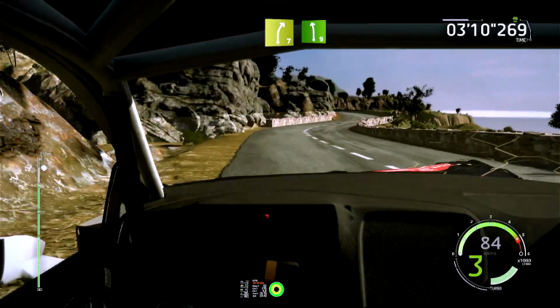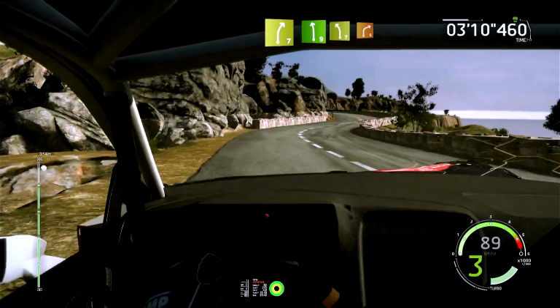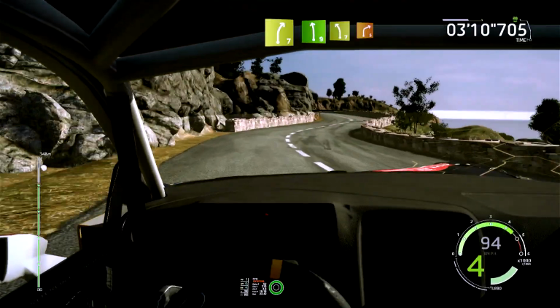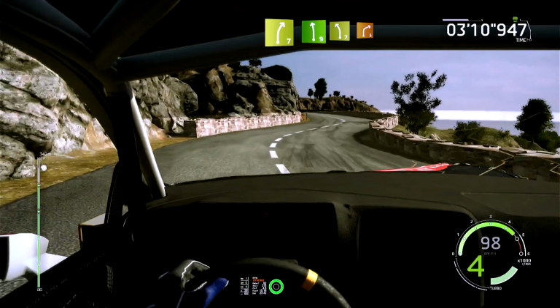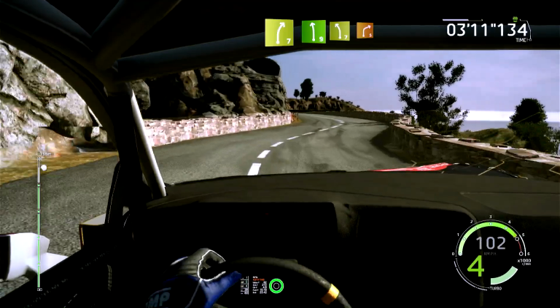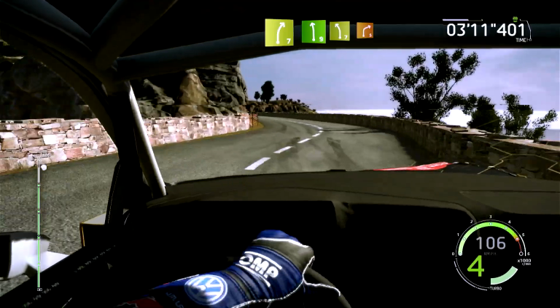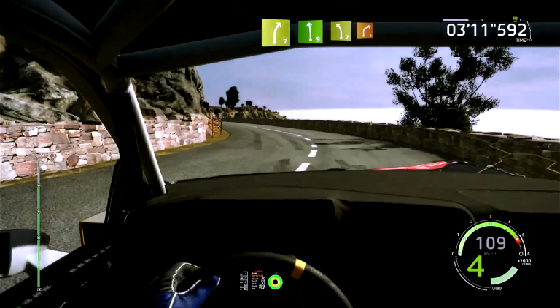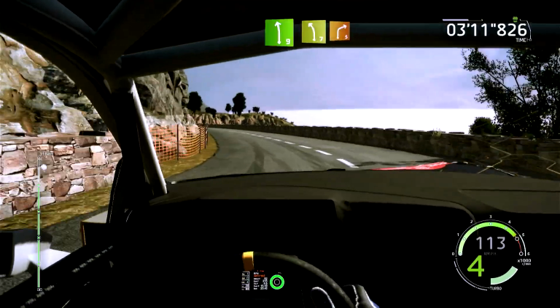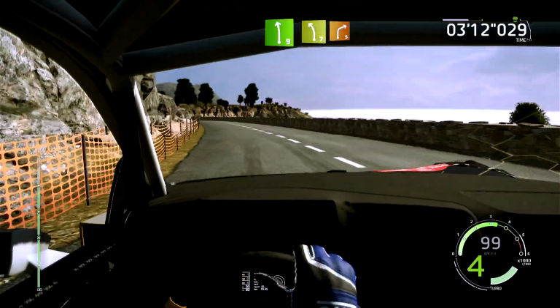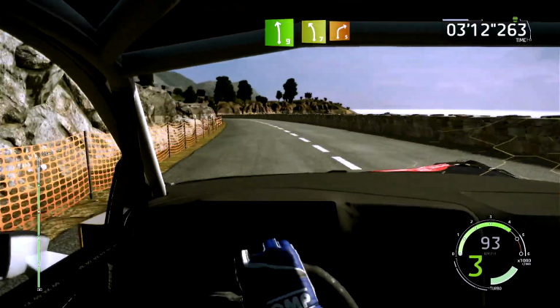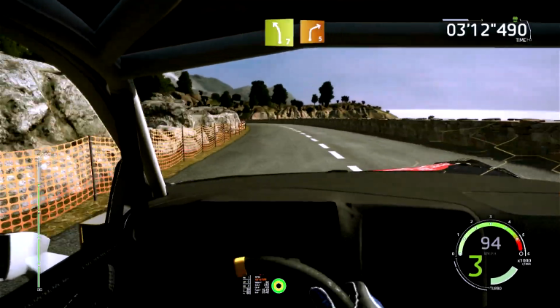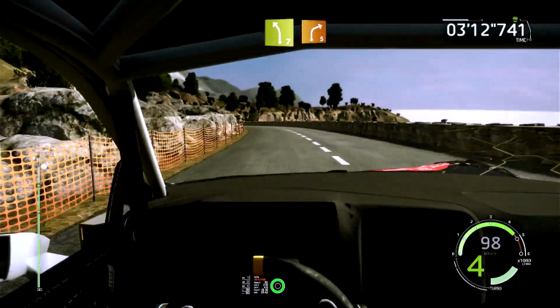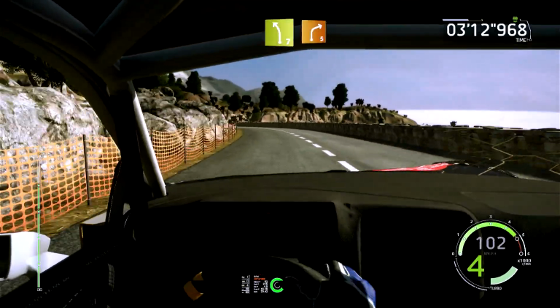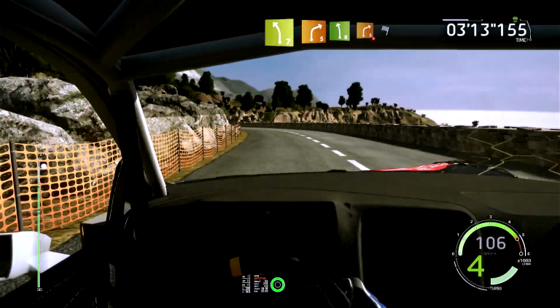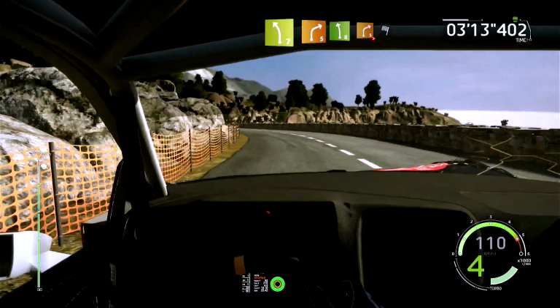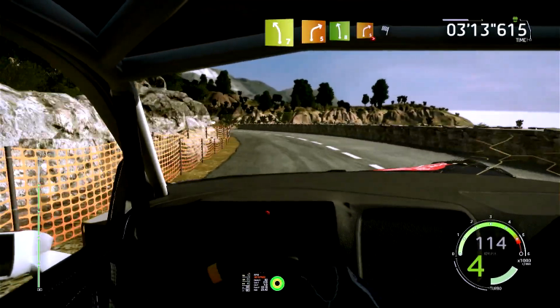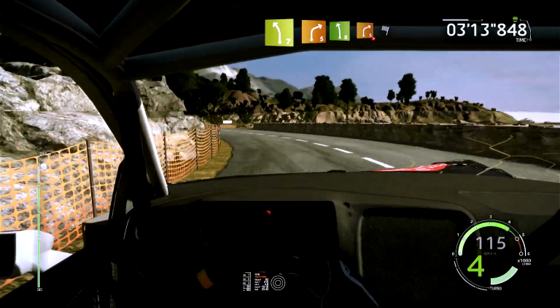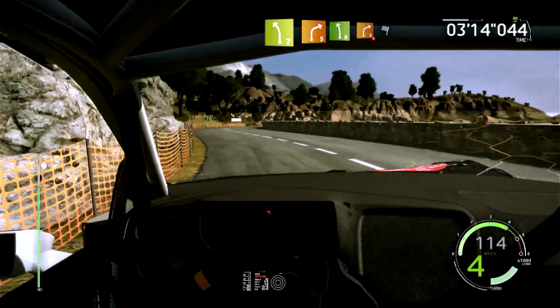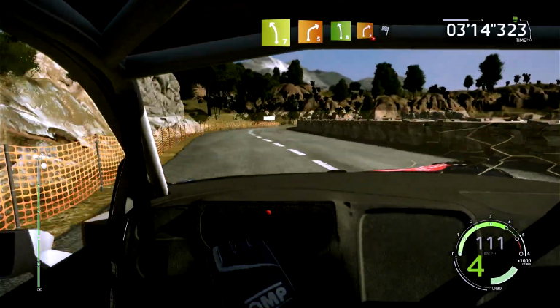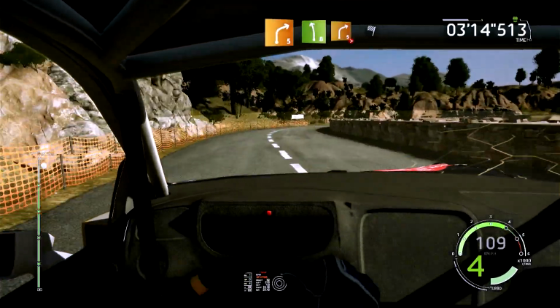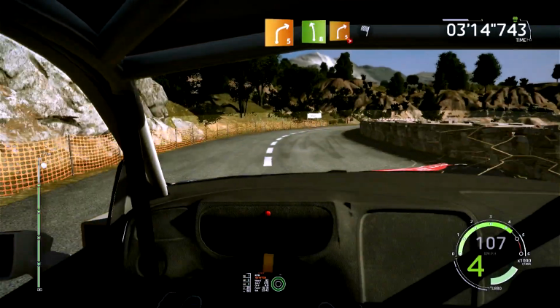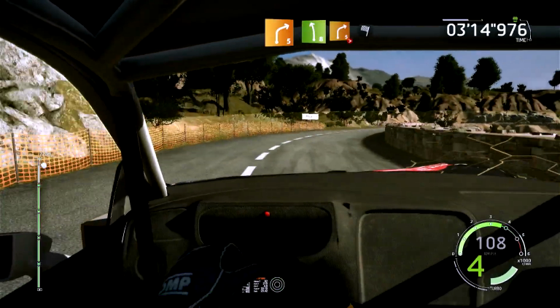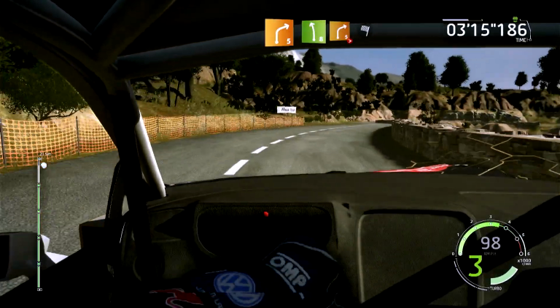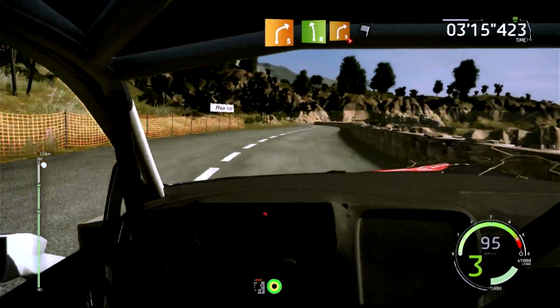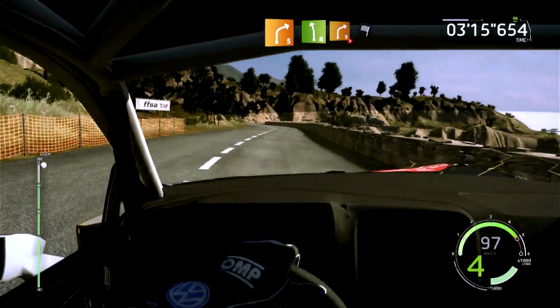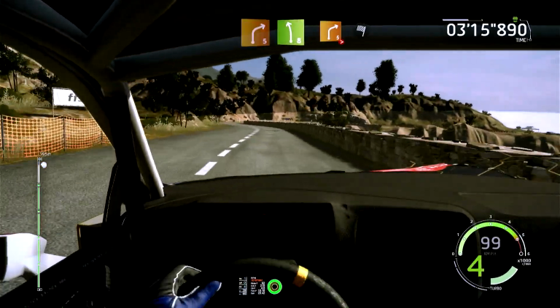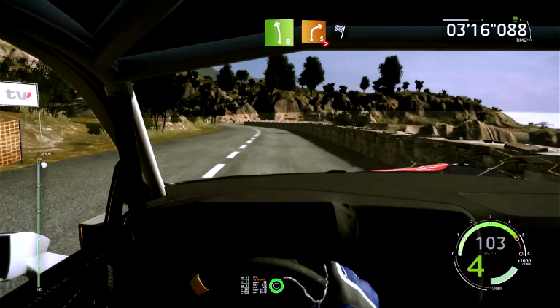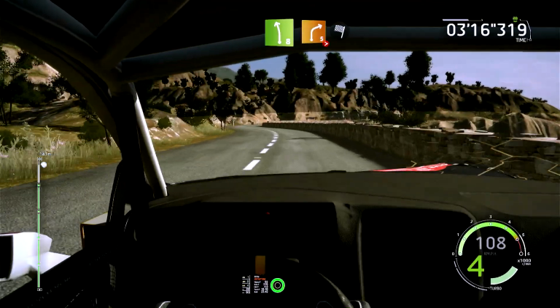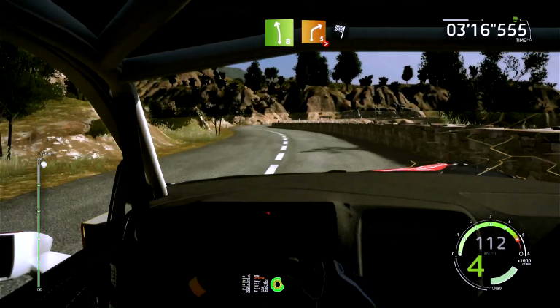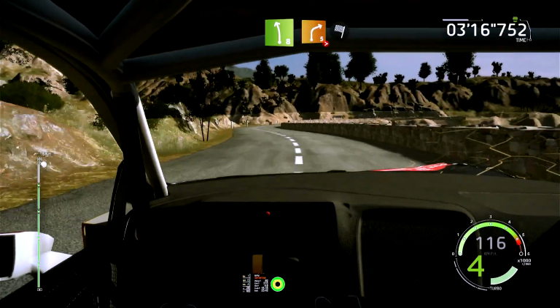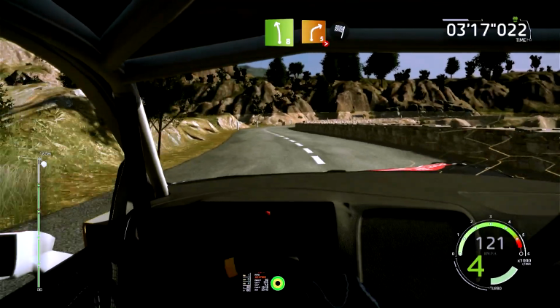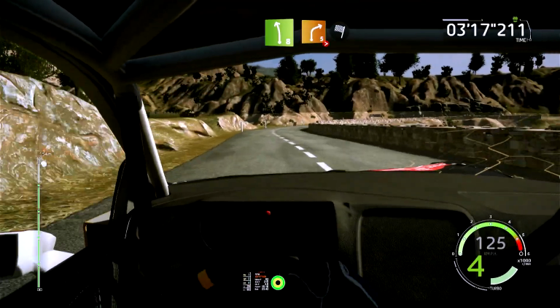Dans gauche 7, cours, dans droite 5, et gauche 8, dans droite 5, ferme en 3, dans arrivée. Générique.